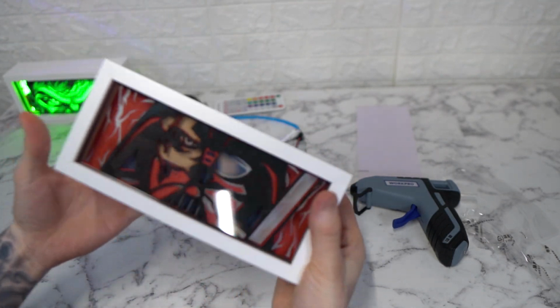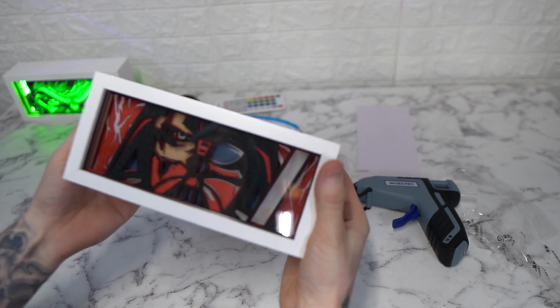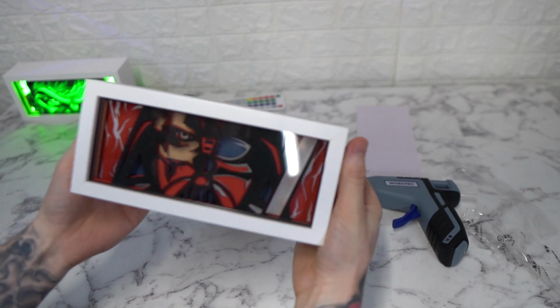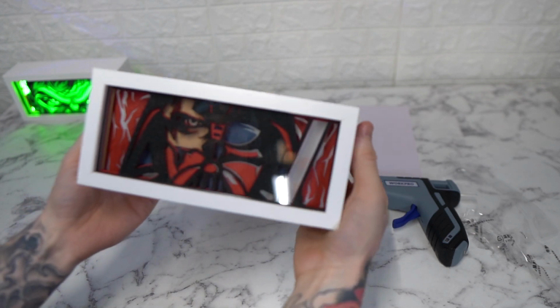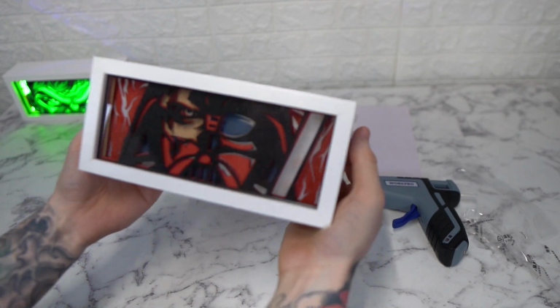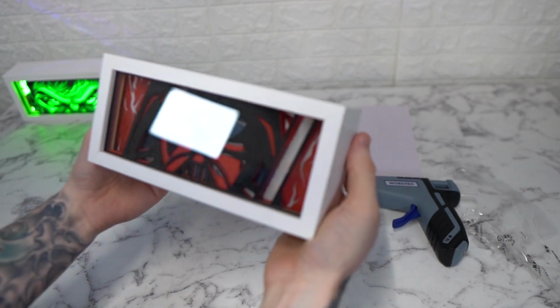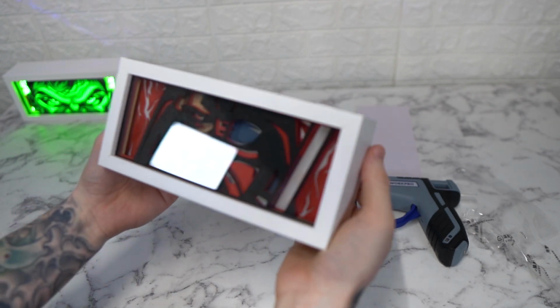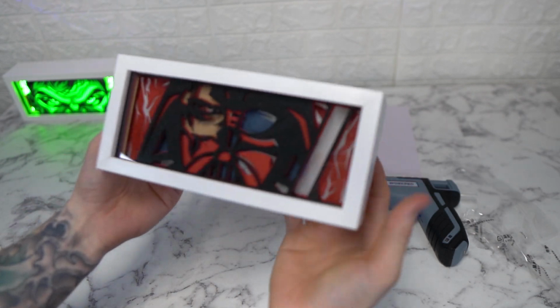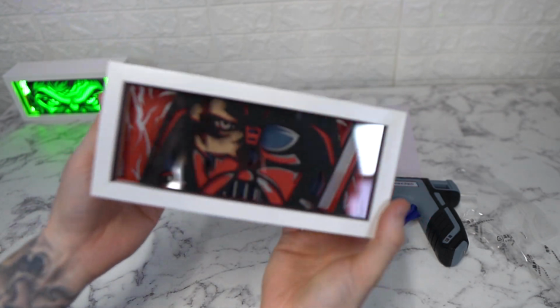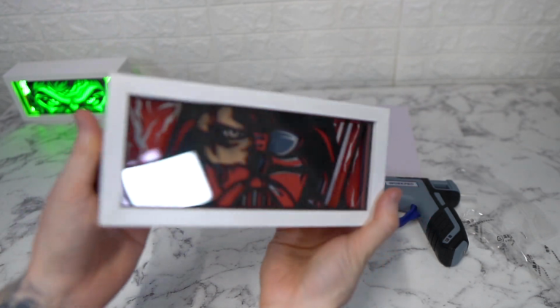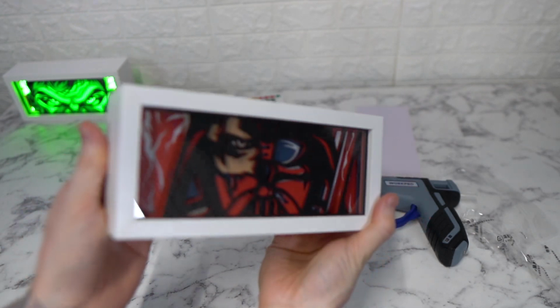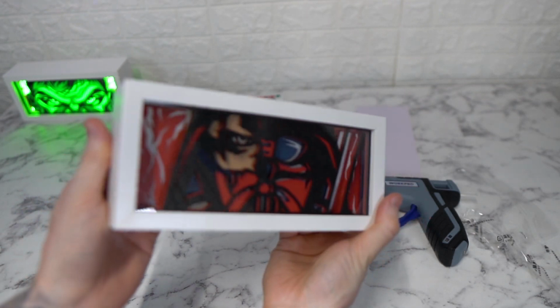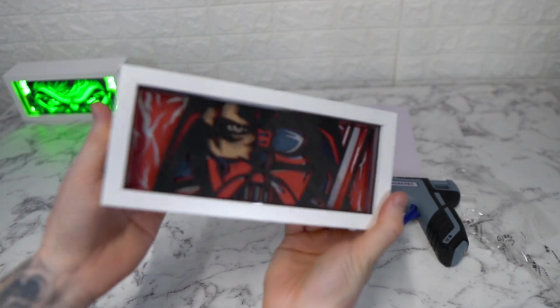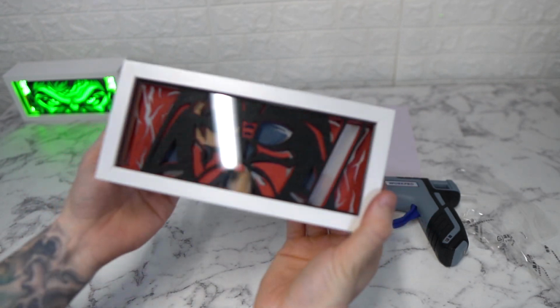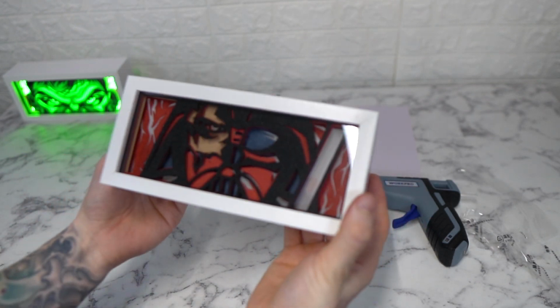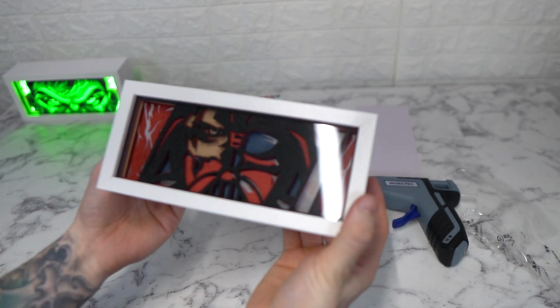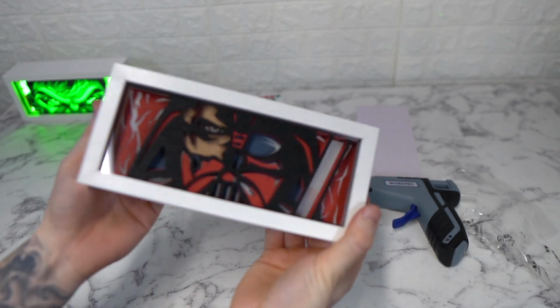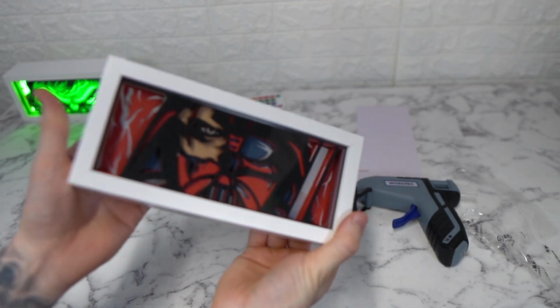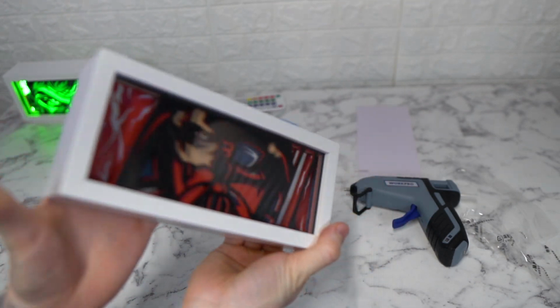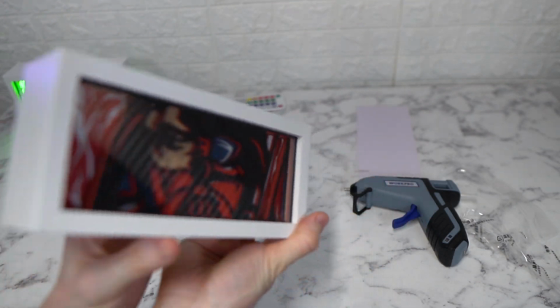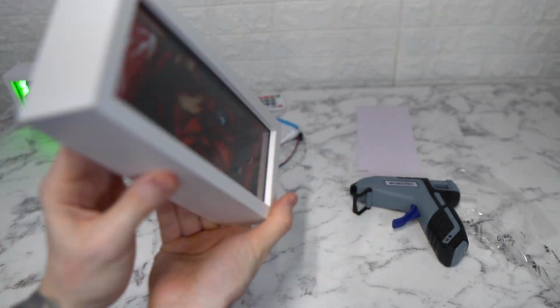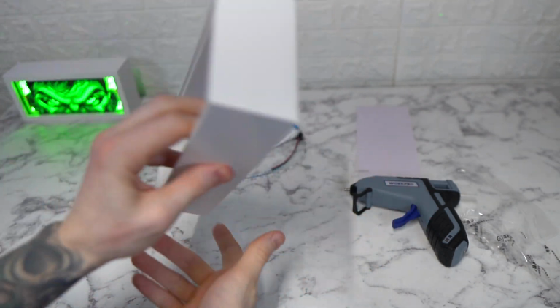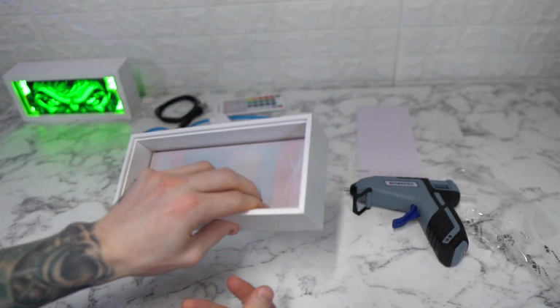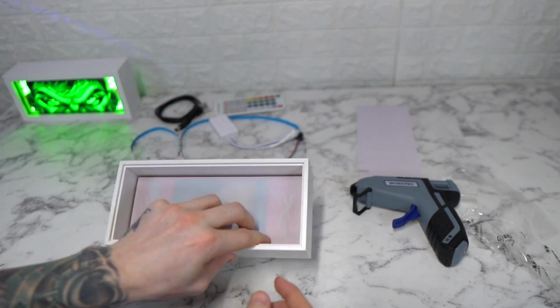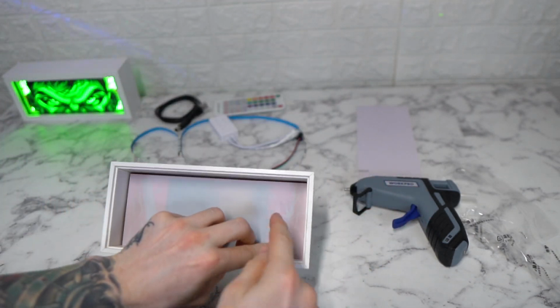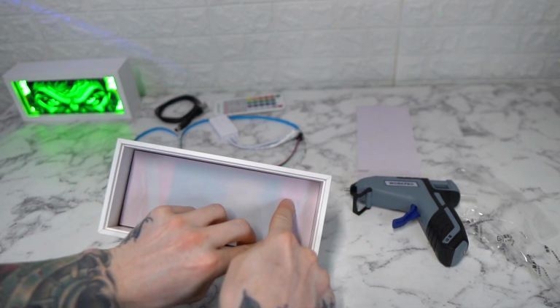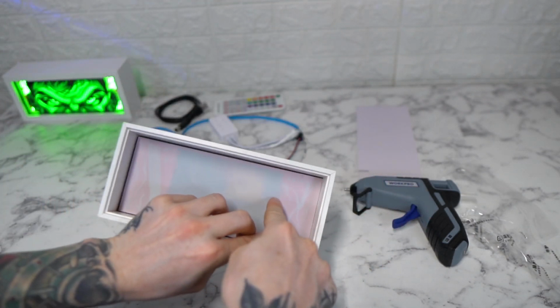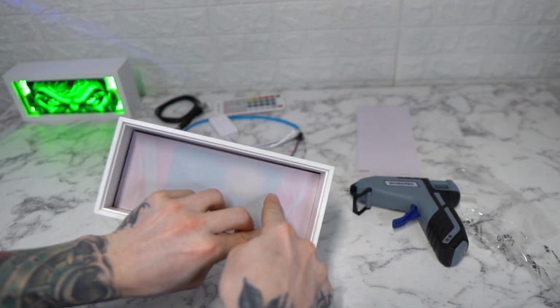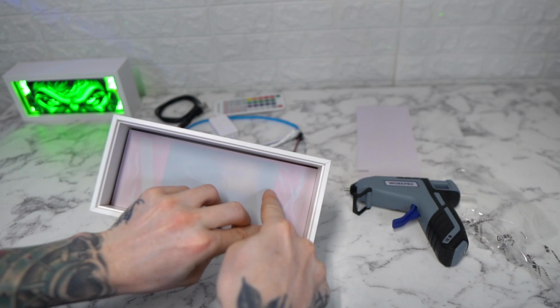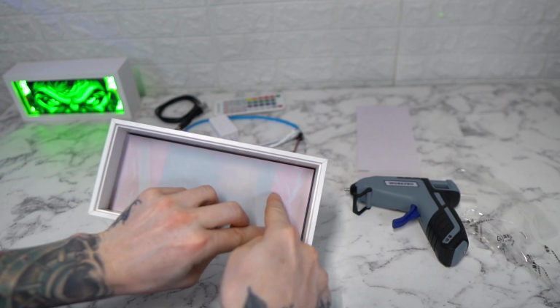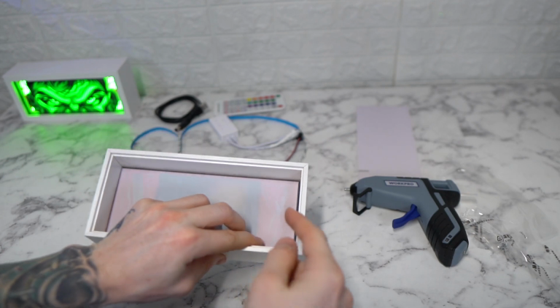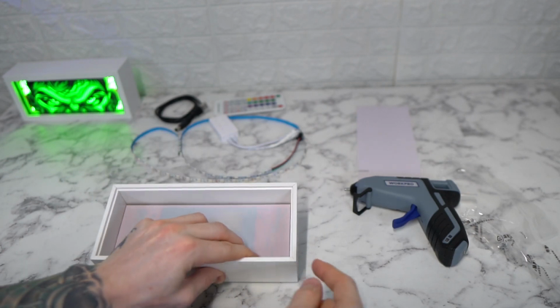Once you have the layers on and everything looks good, then you glue the back down so none of this moves.